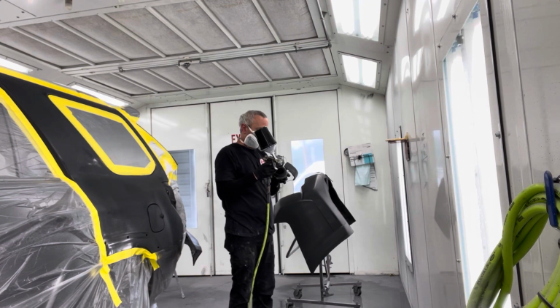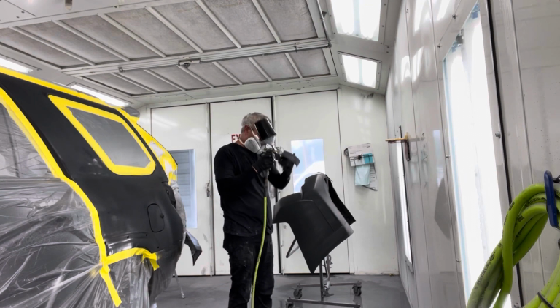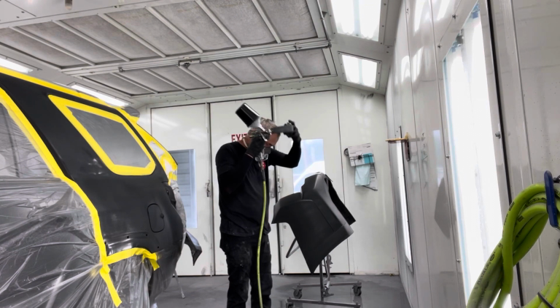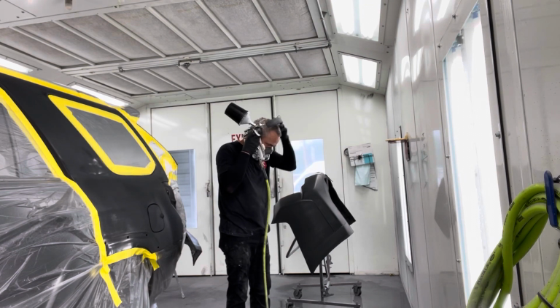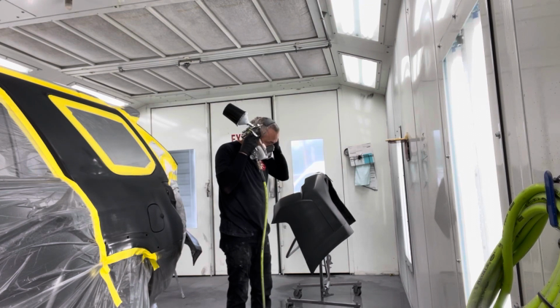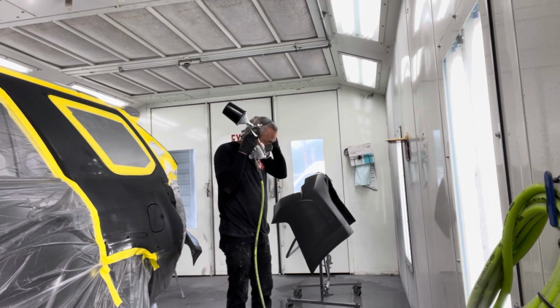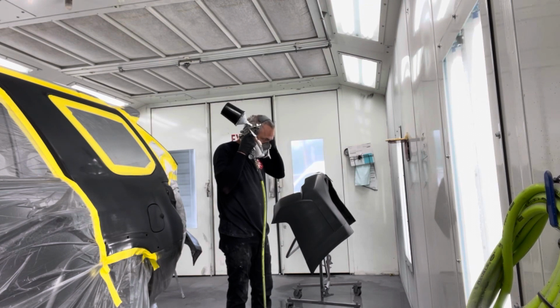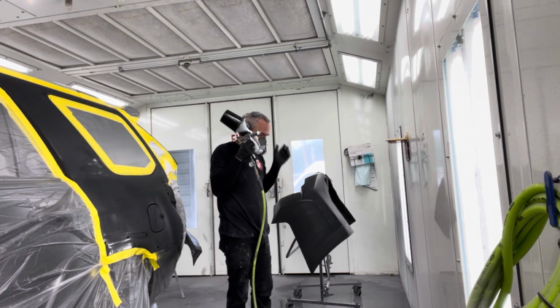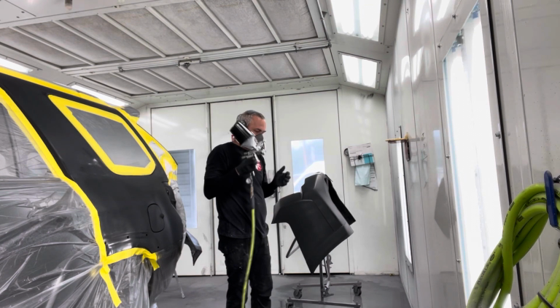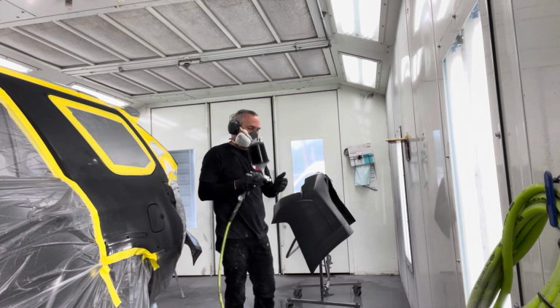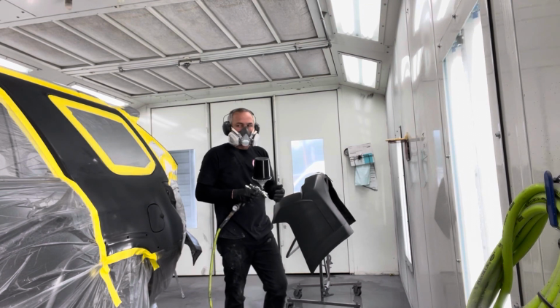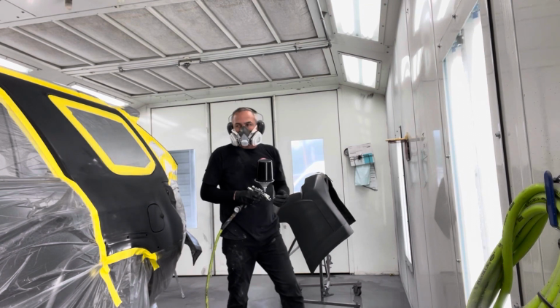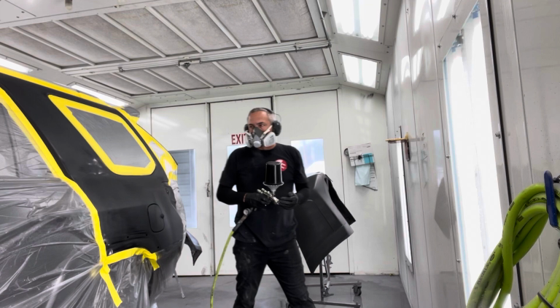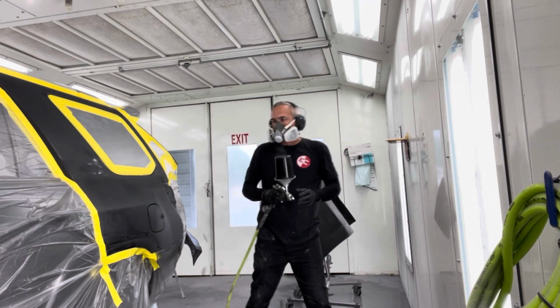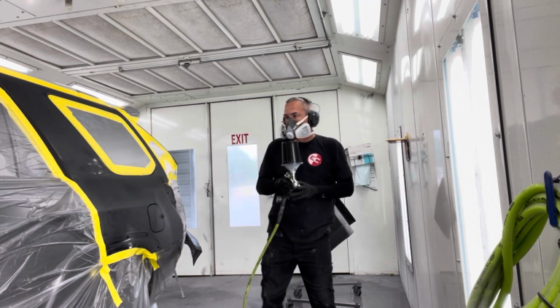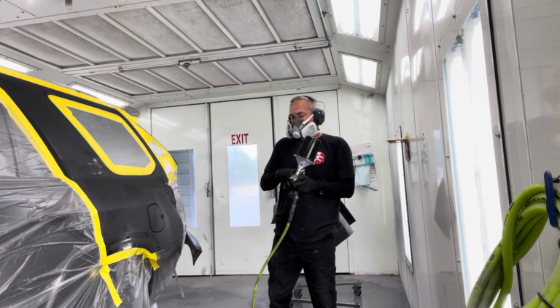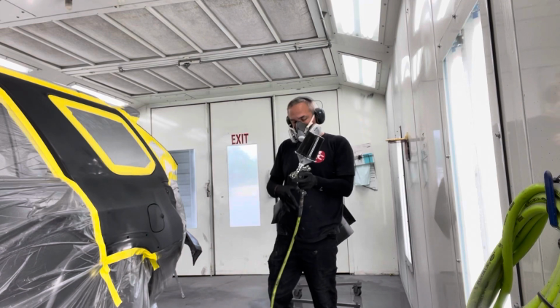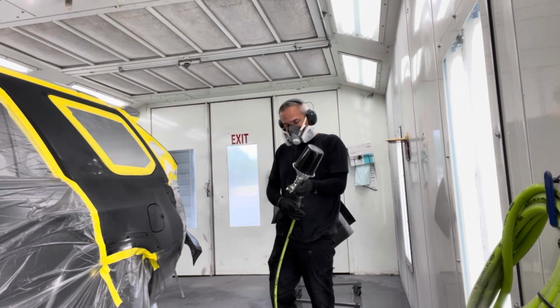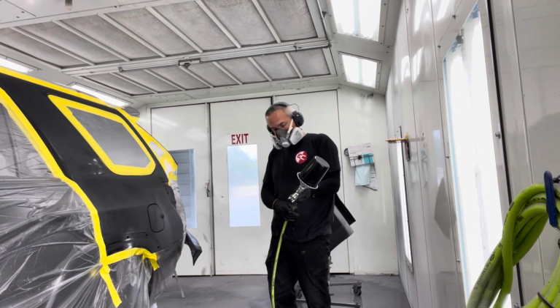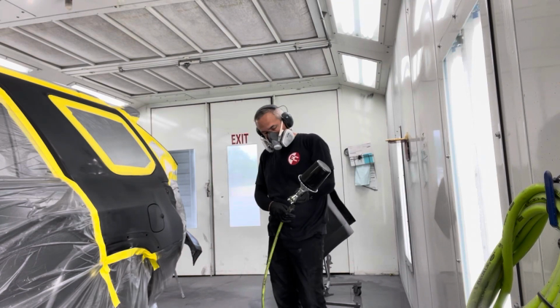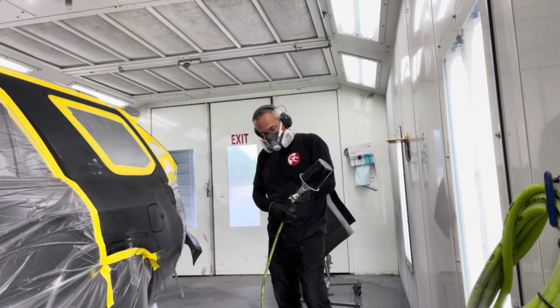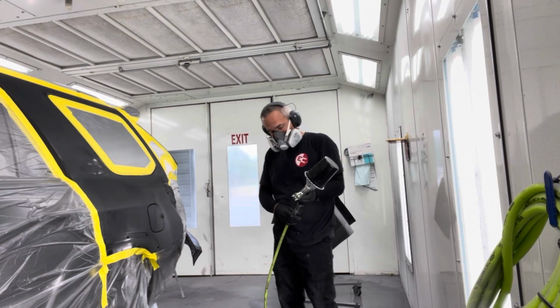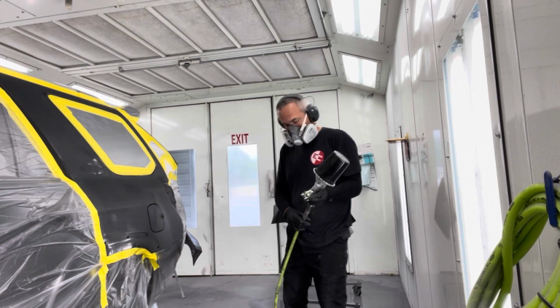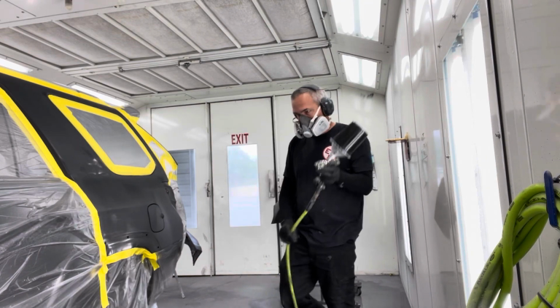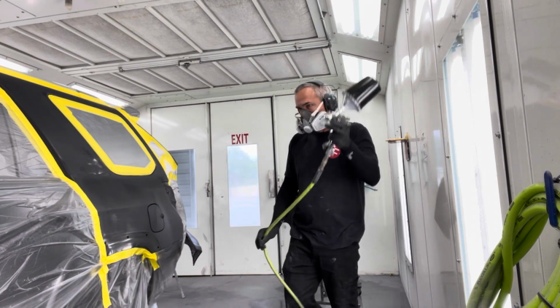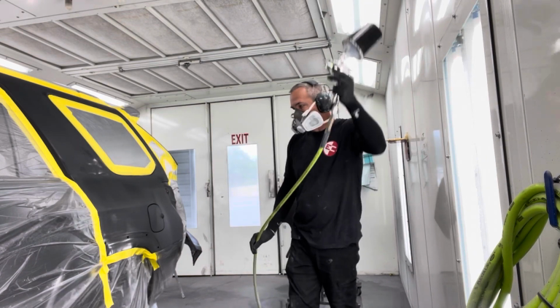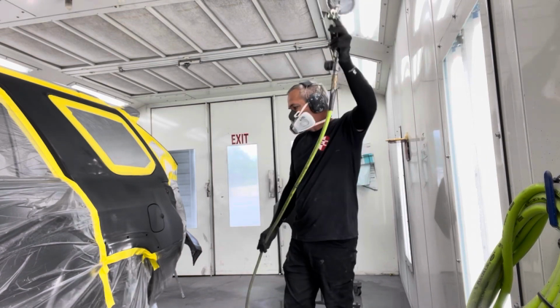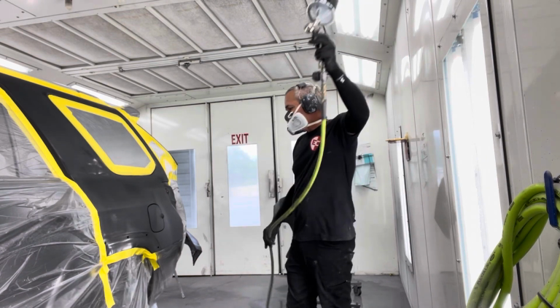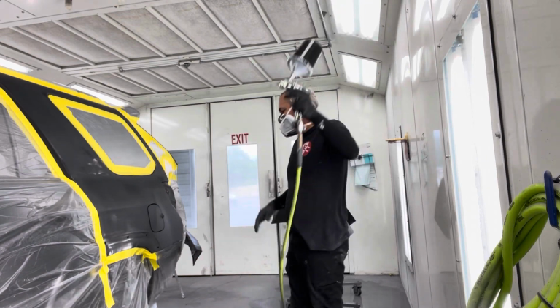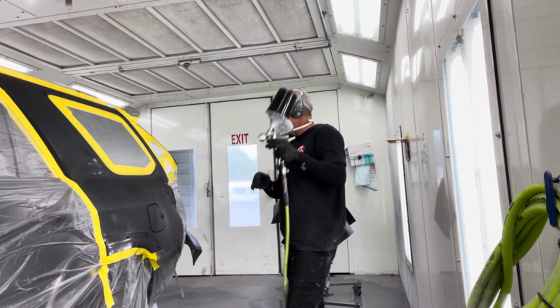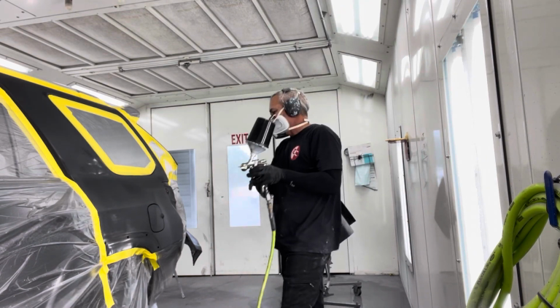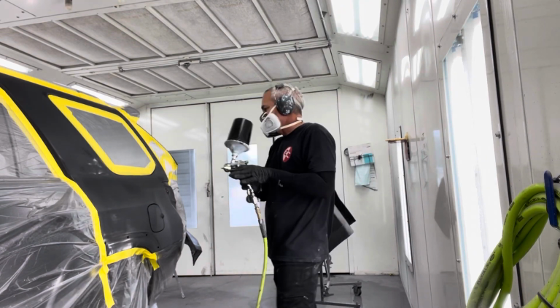Black pearl is very easy to spray, unlike some of the grays and silvers, so this ought to go pretty quick.